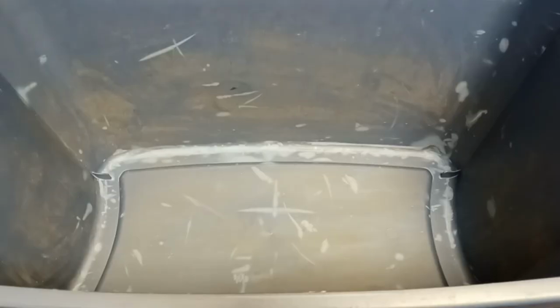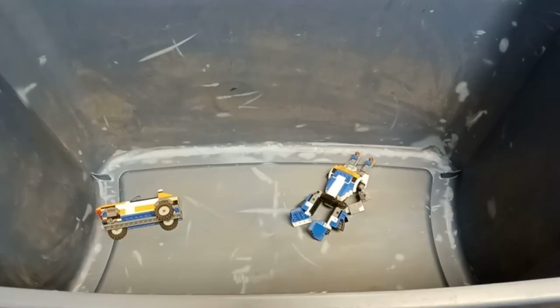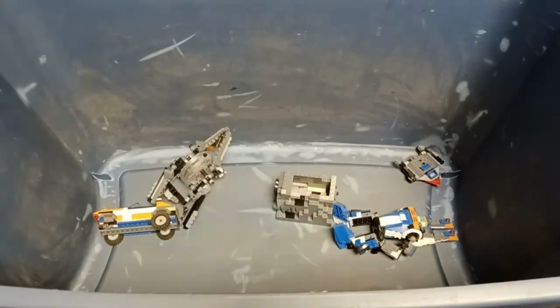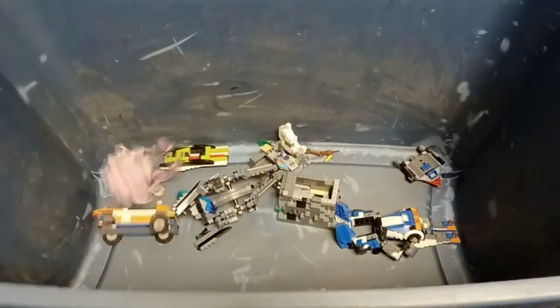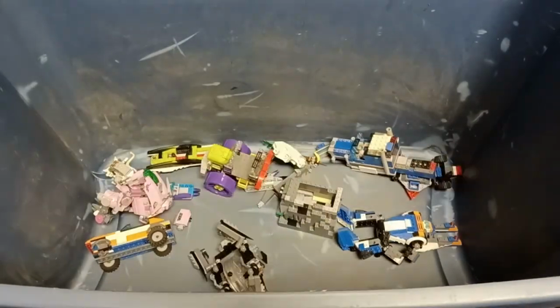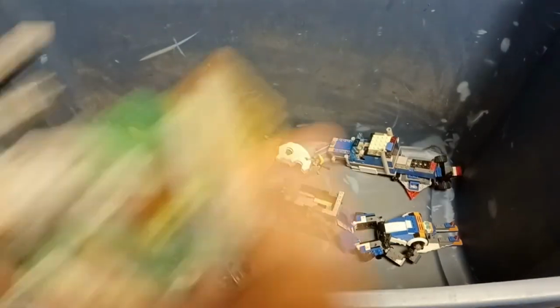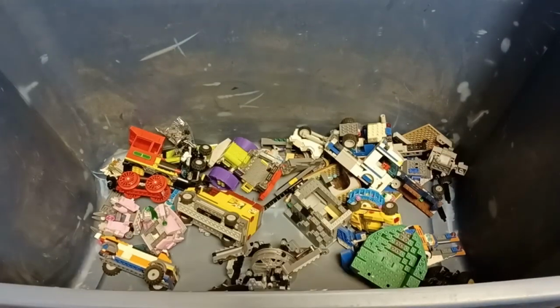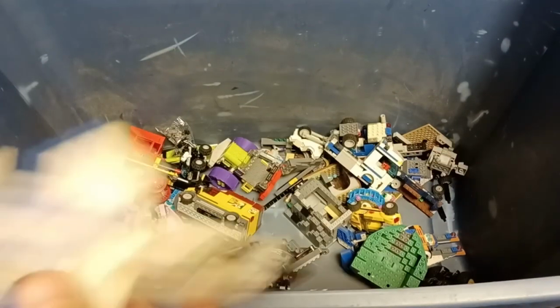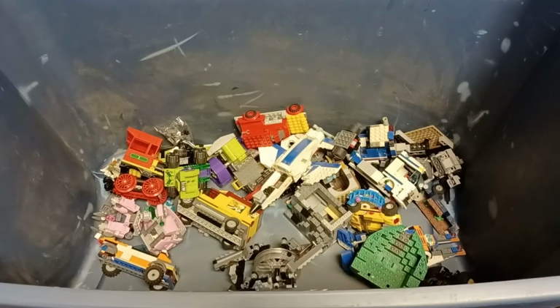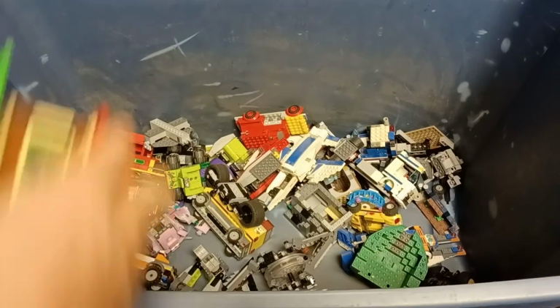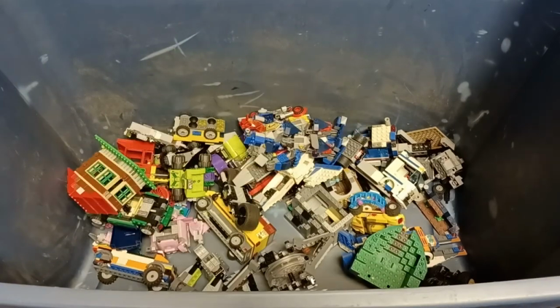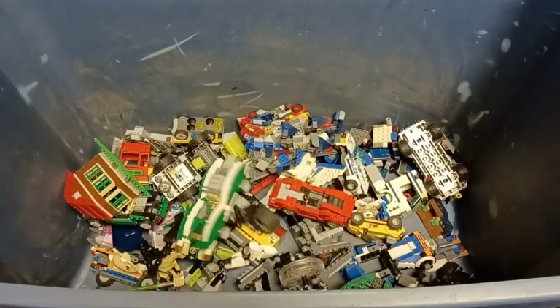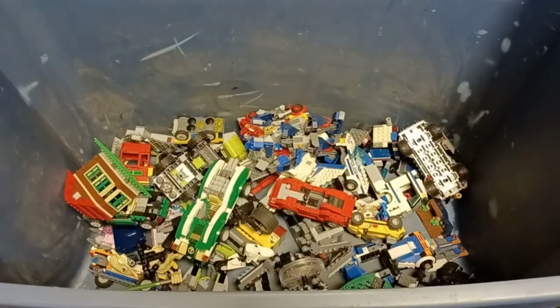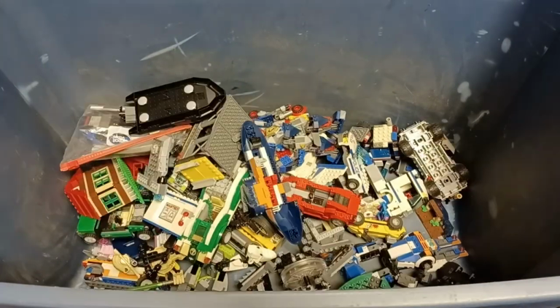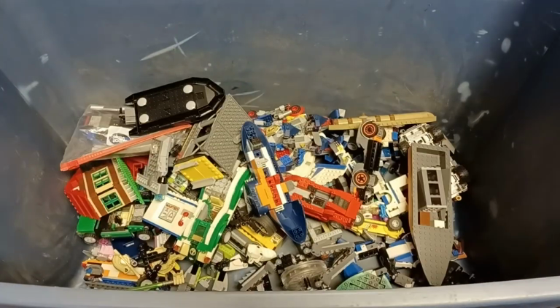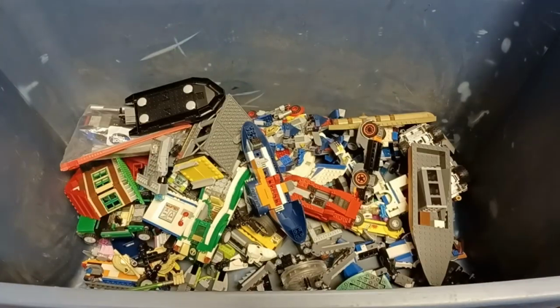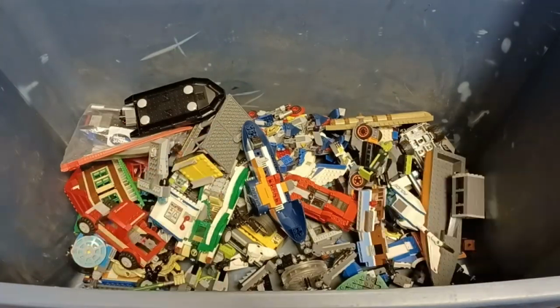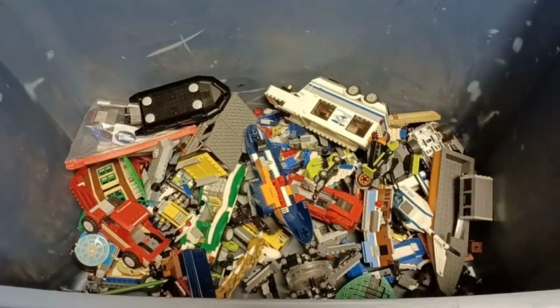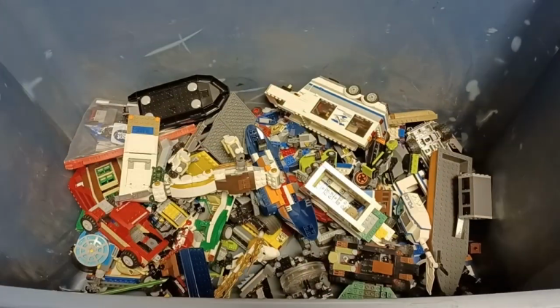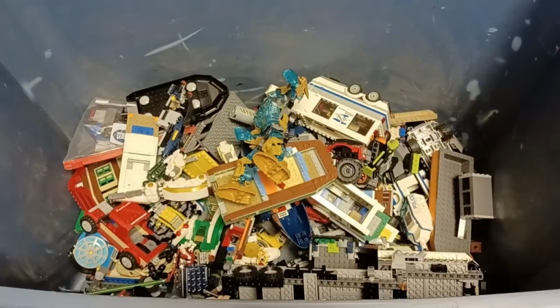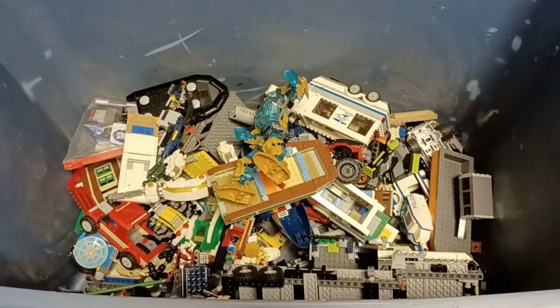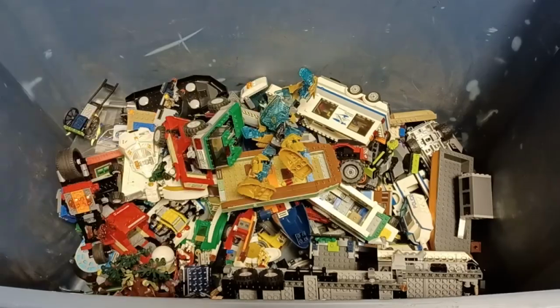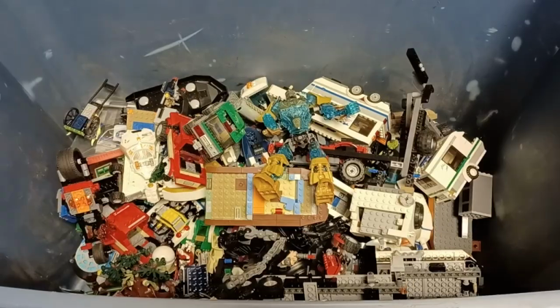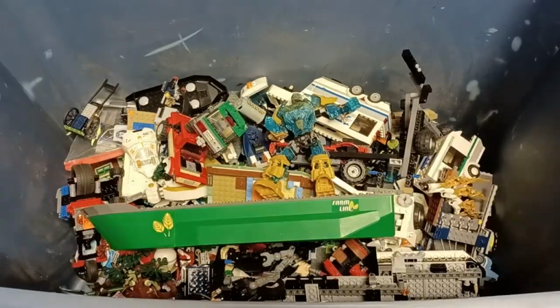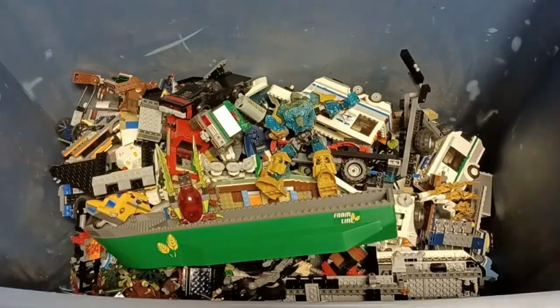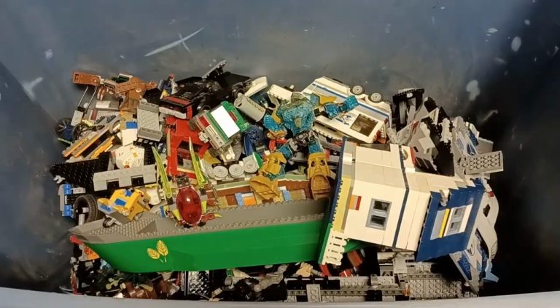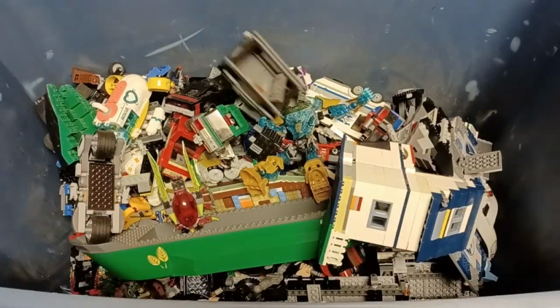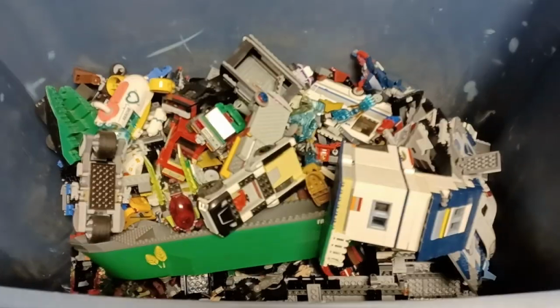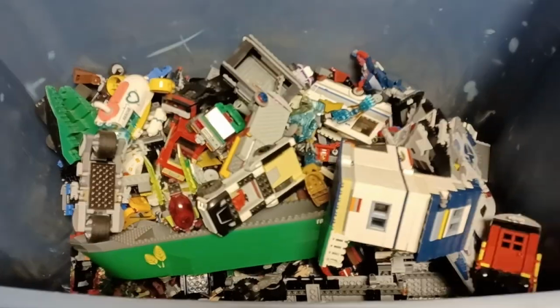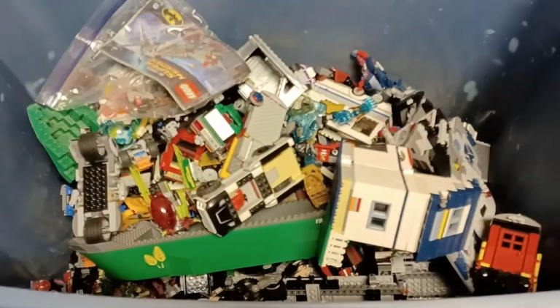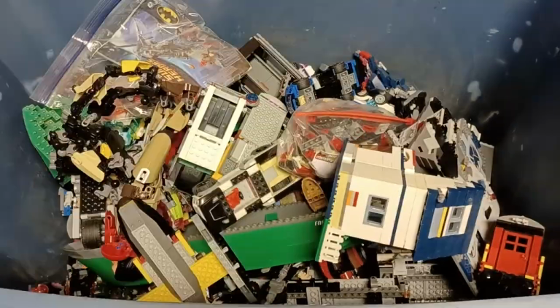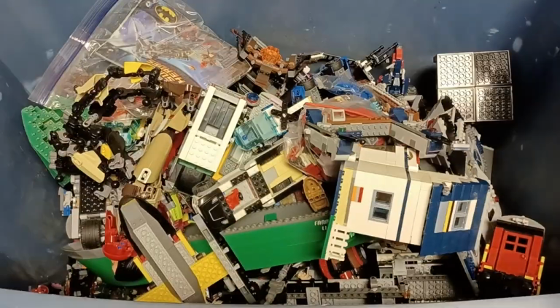Taking out the partially completed sets also makes sorting go a lot quicker, as you are able to knock out a lot of bricks all at once.